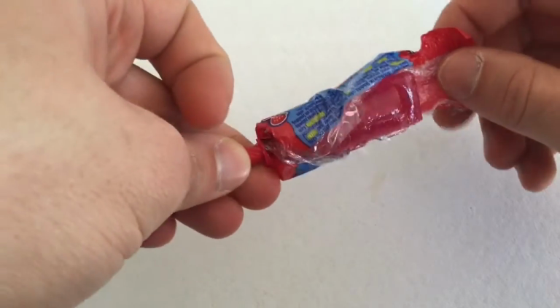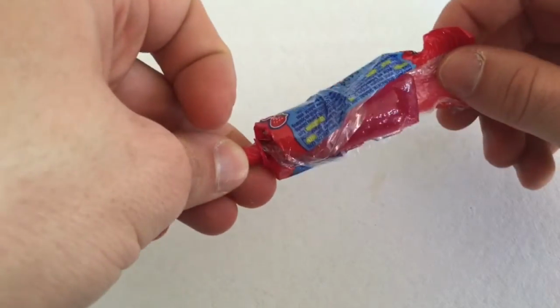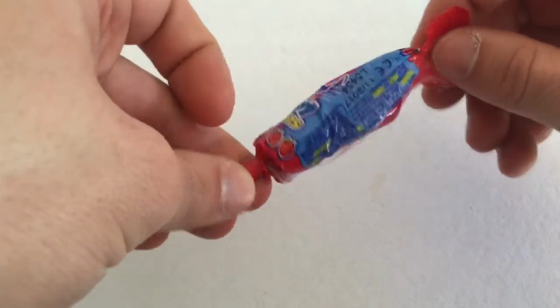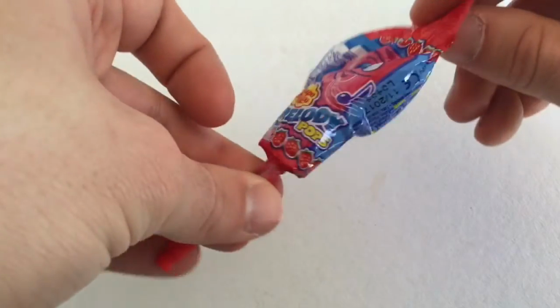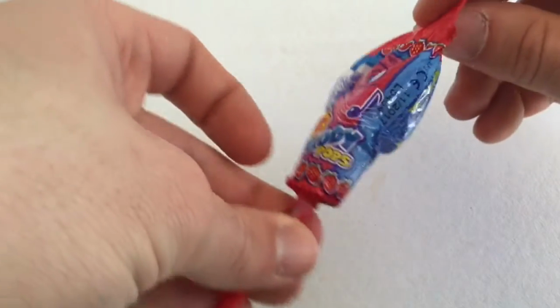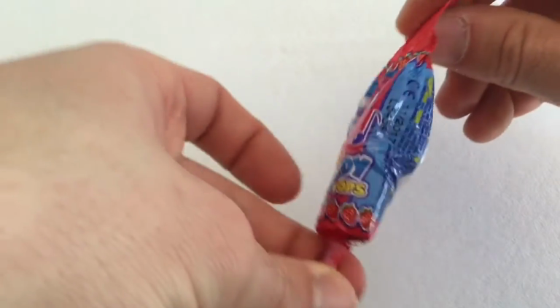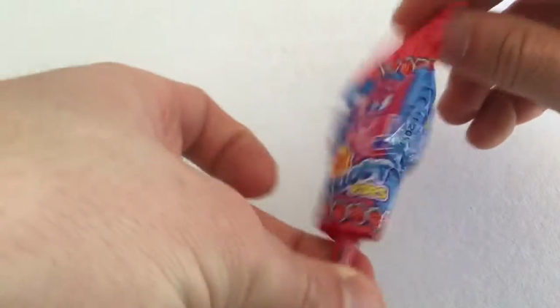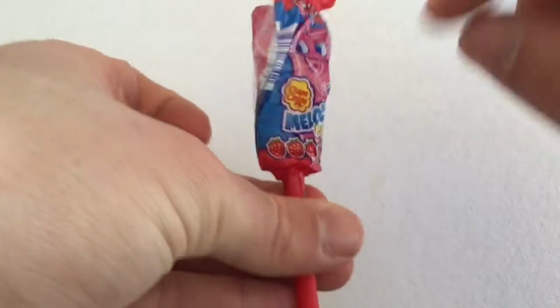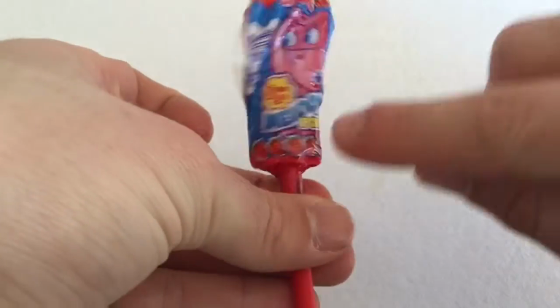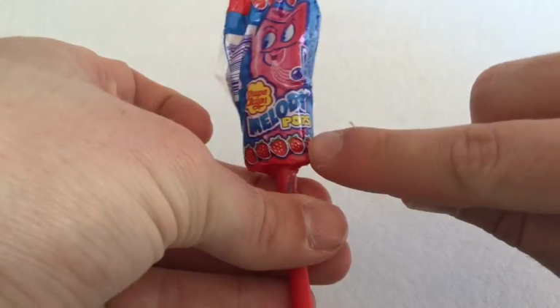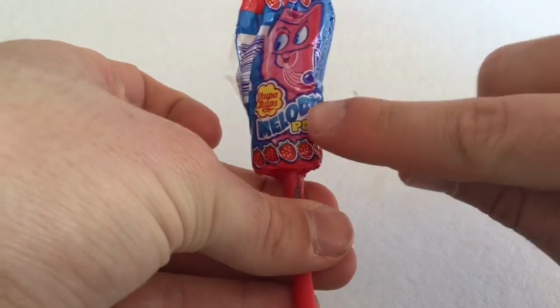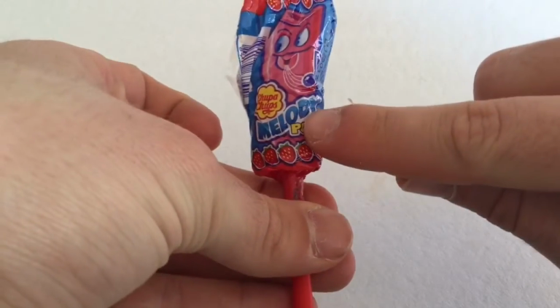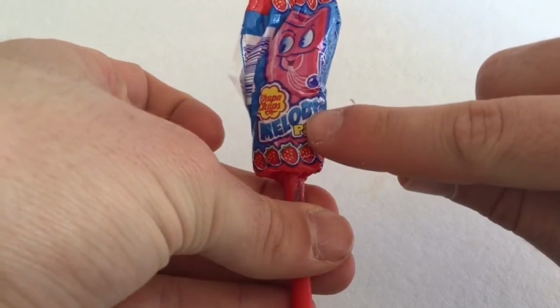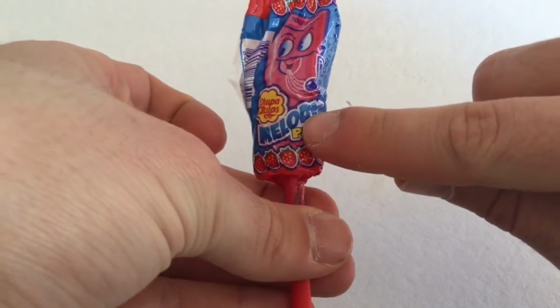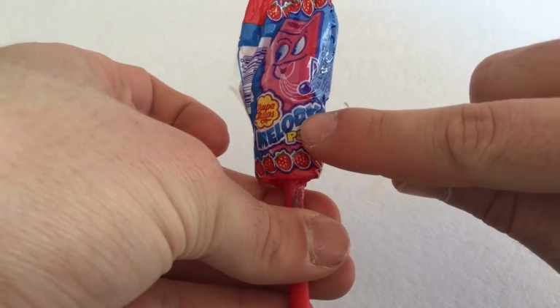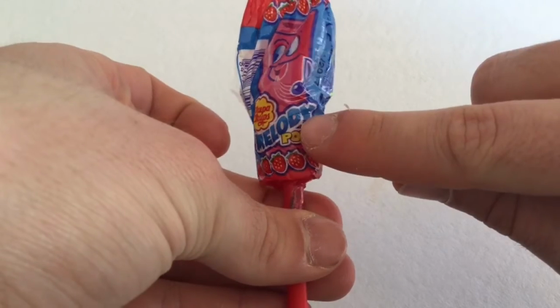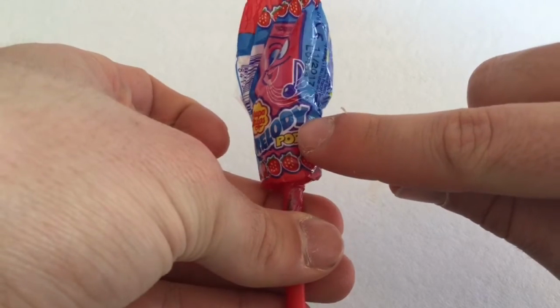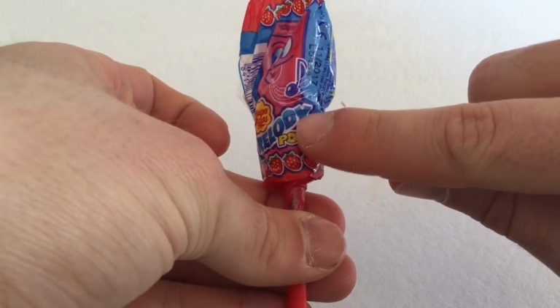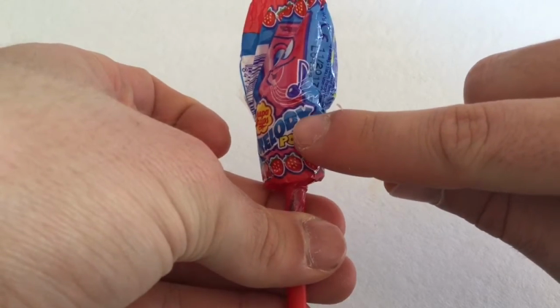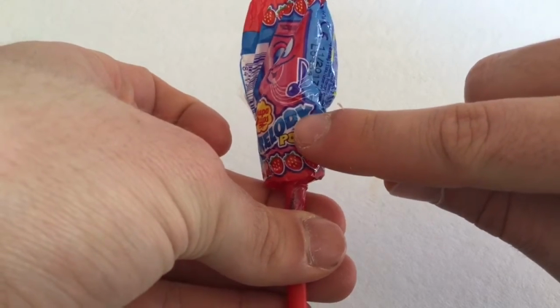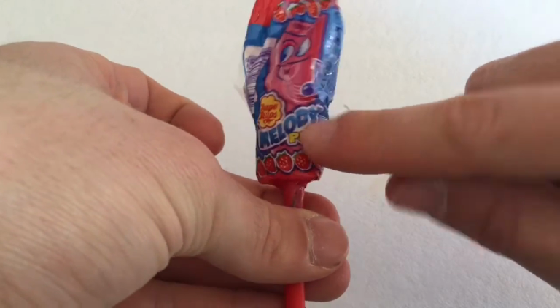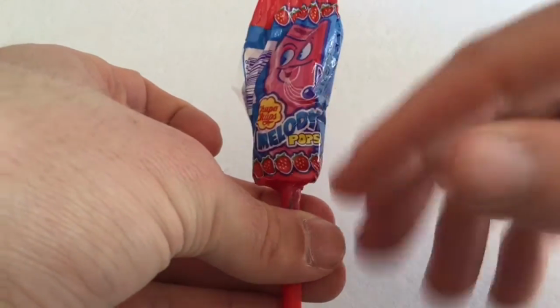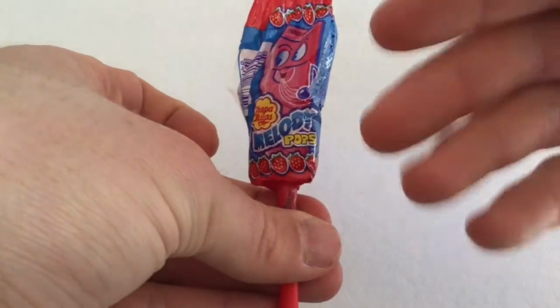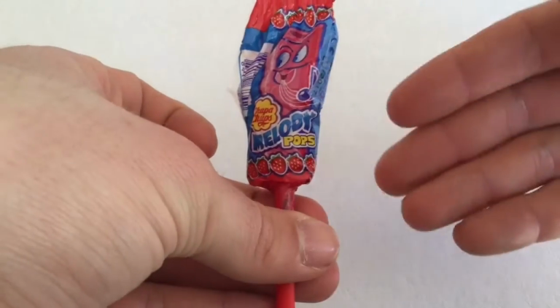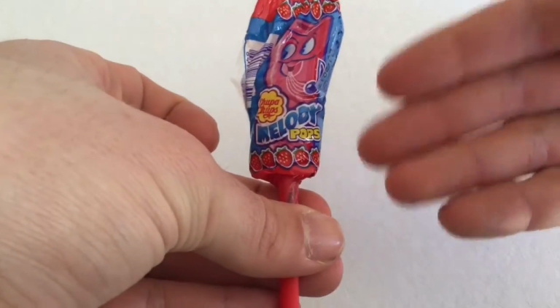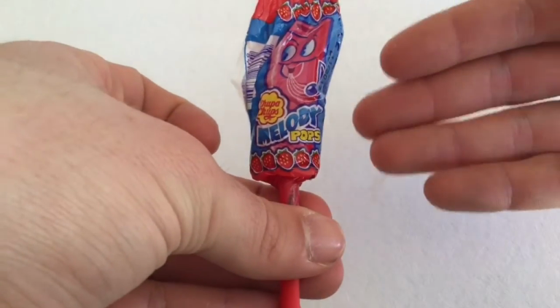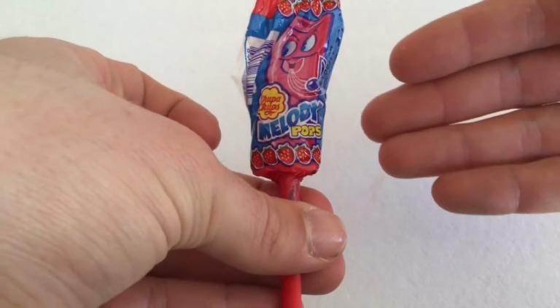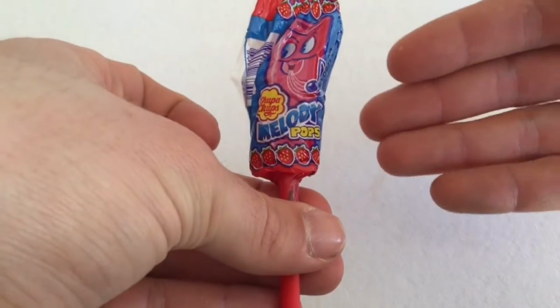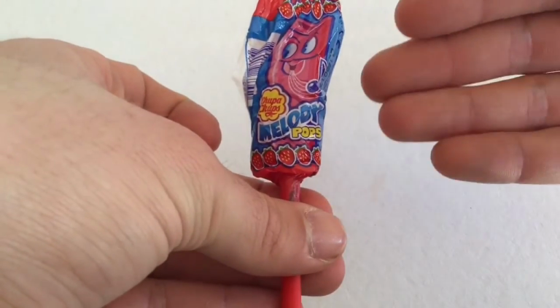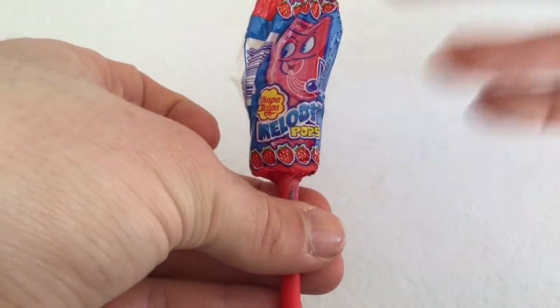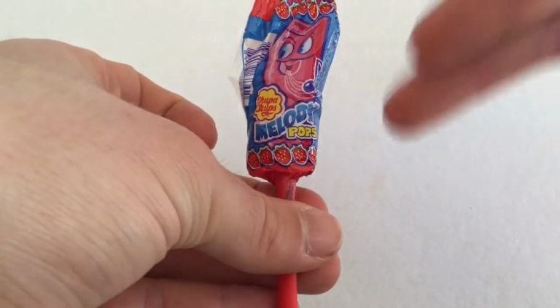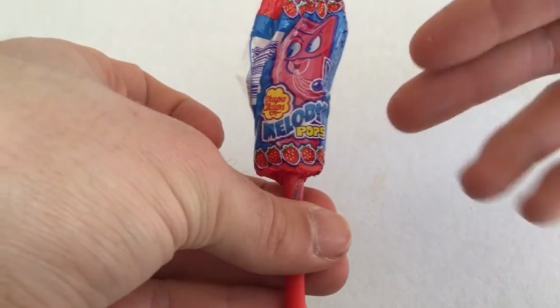Super super sour sour strawberry. I'm always wondering — they don't write sour on this, for example, but on other Haribo they write sour.